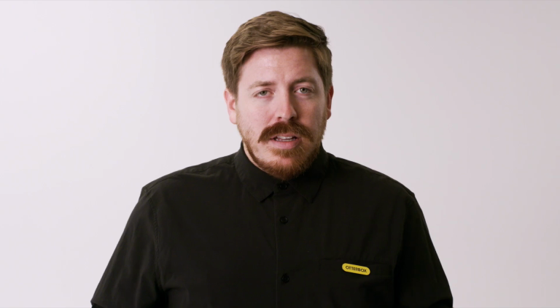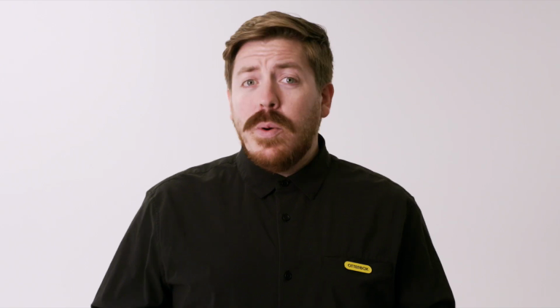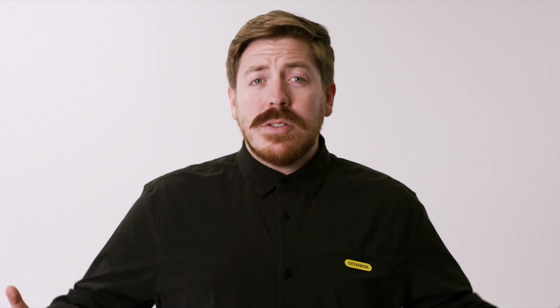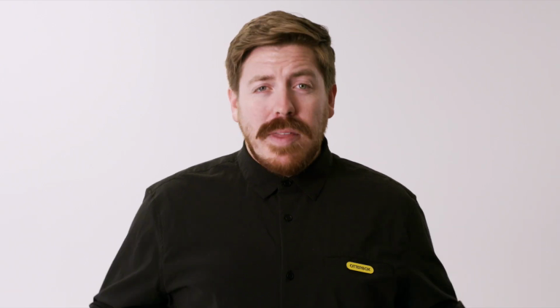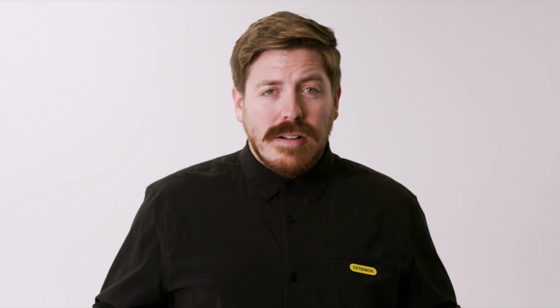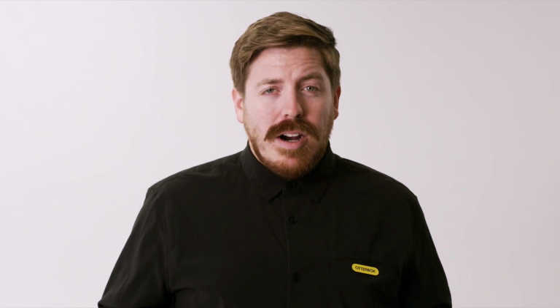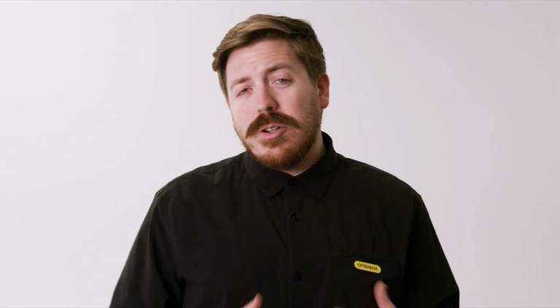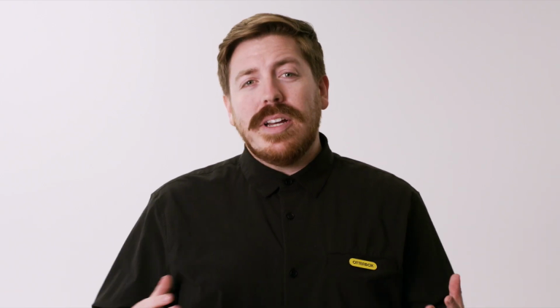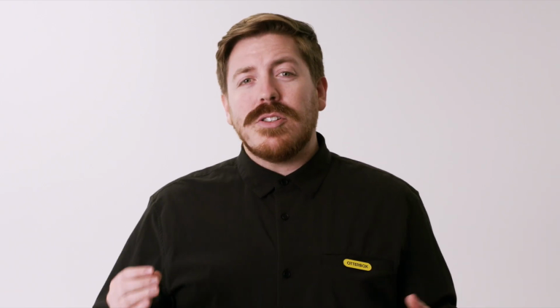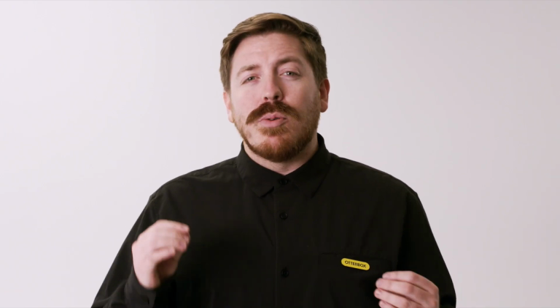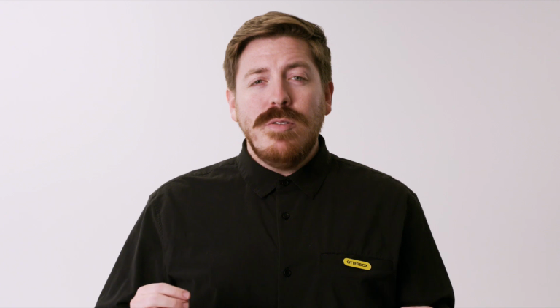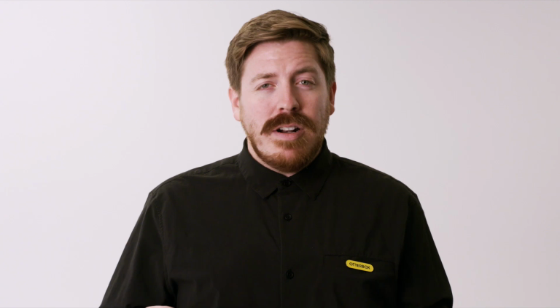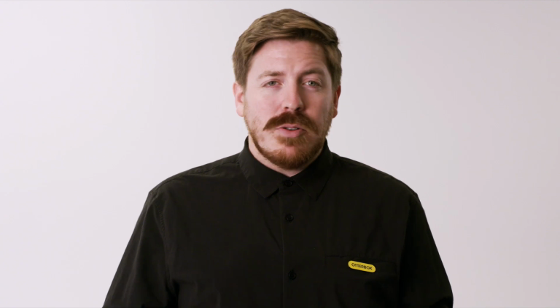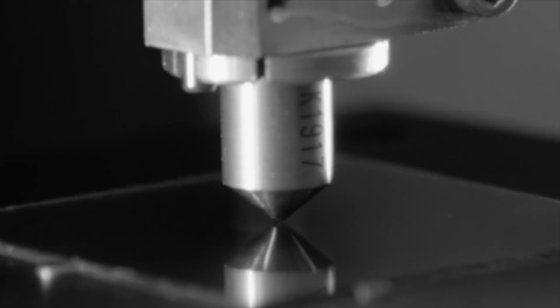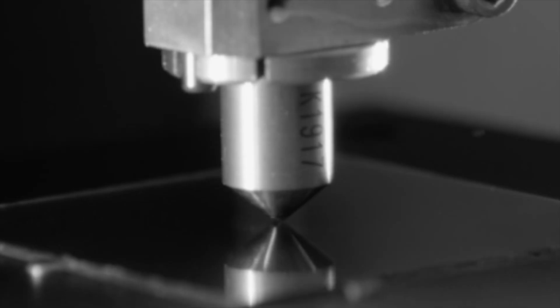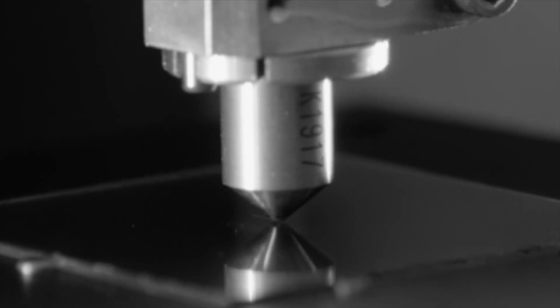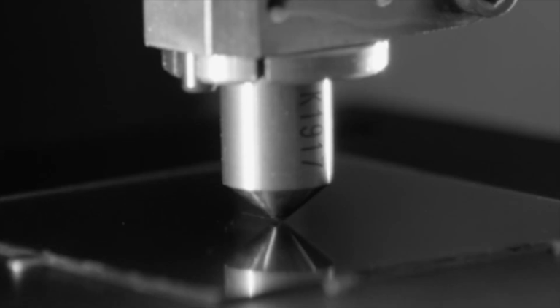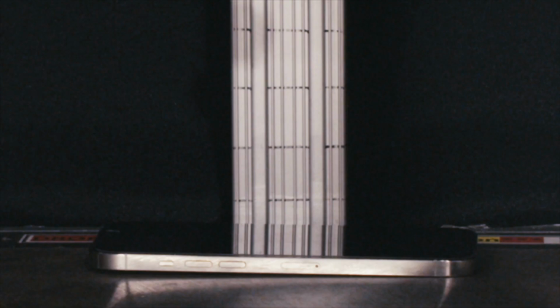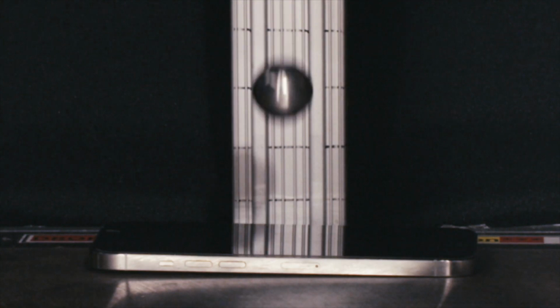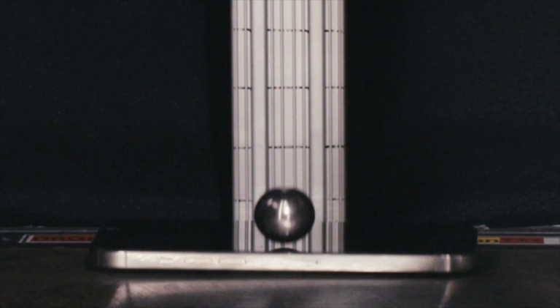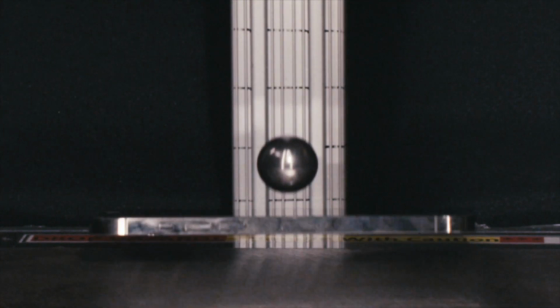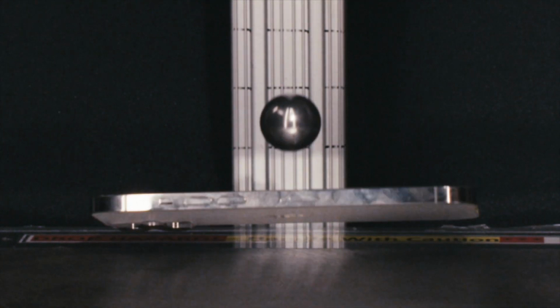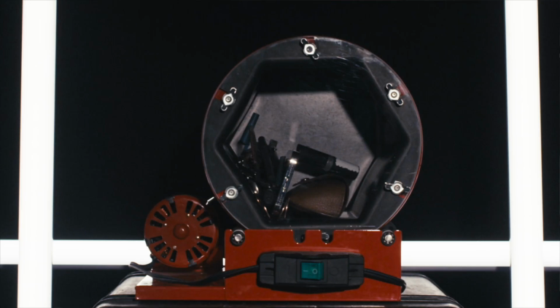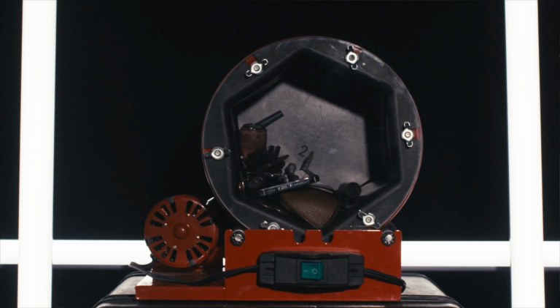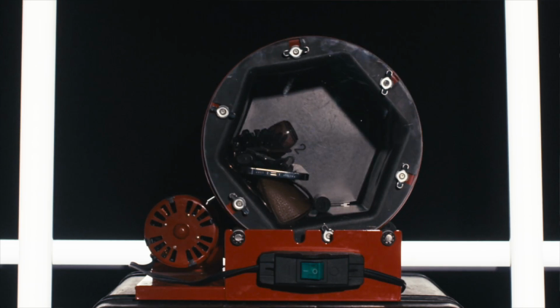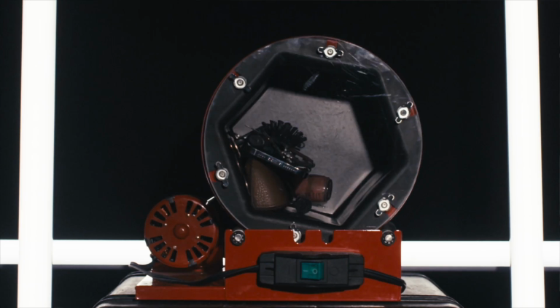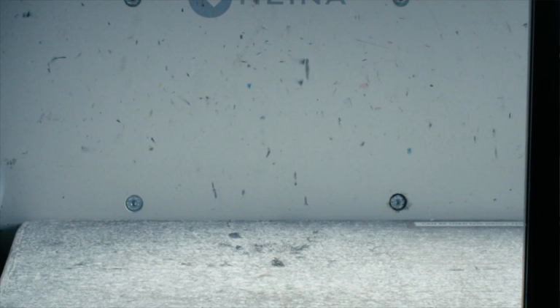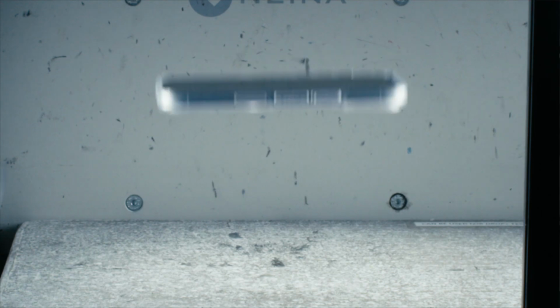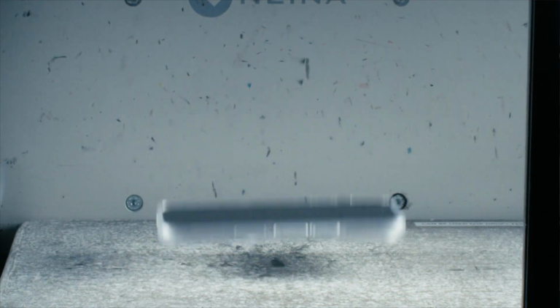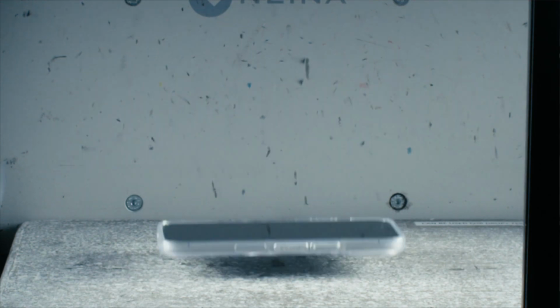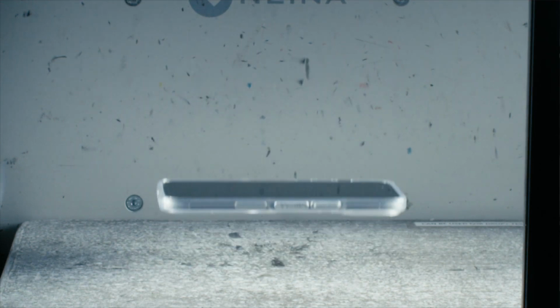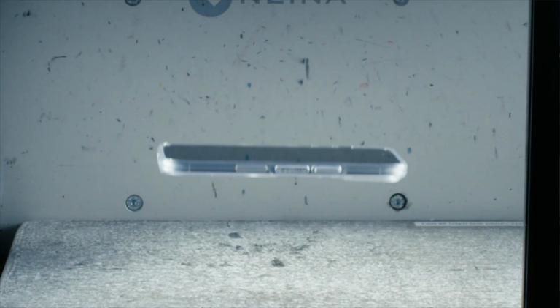But we don't stop there. Our screen protectors are proven in our stress lab by testing the limits of scratch, crush, tumble, score, and drop.